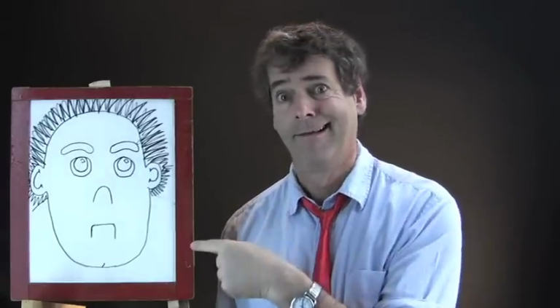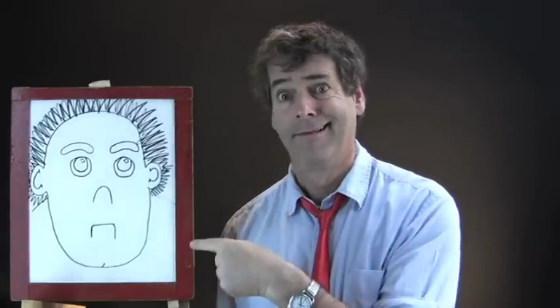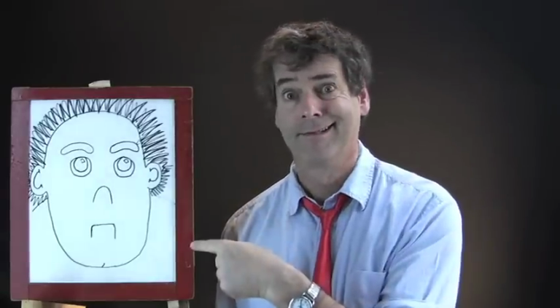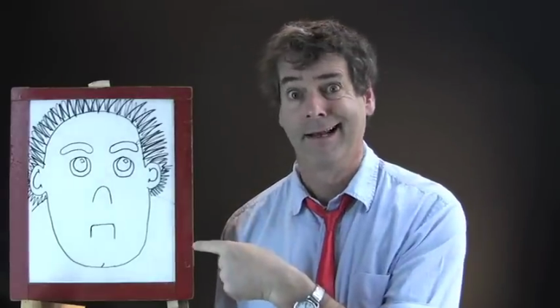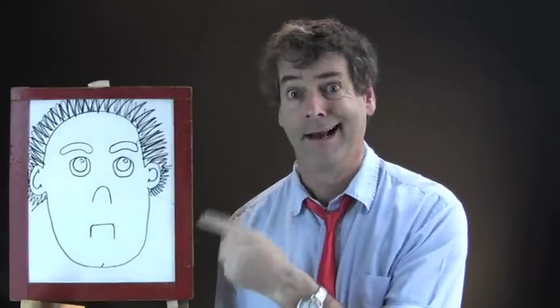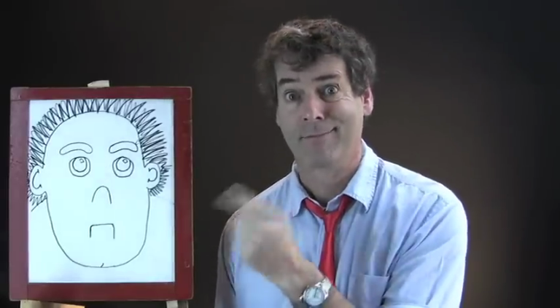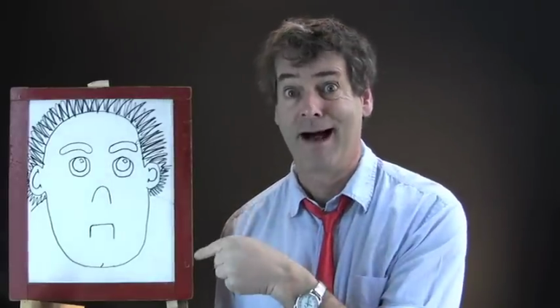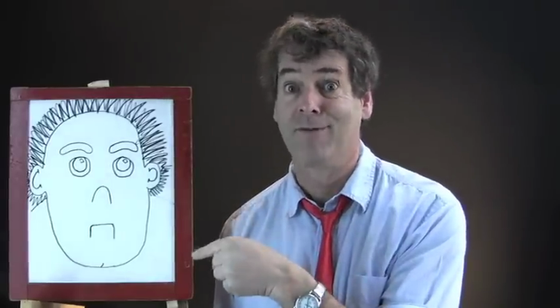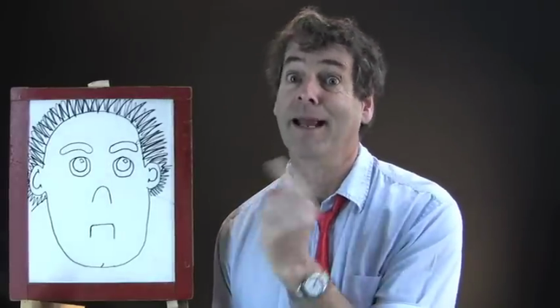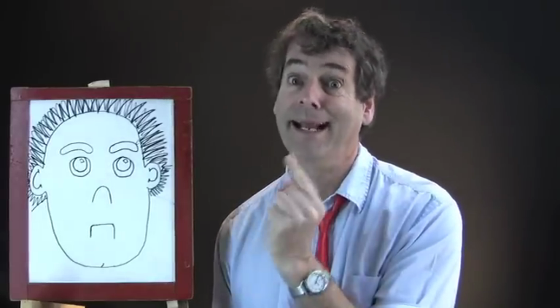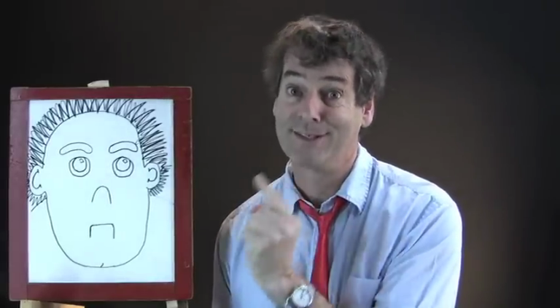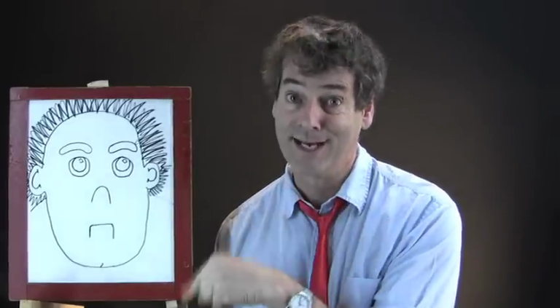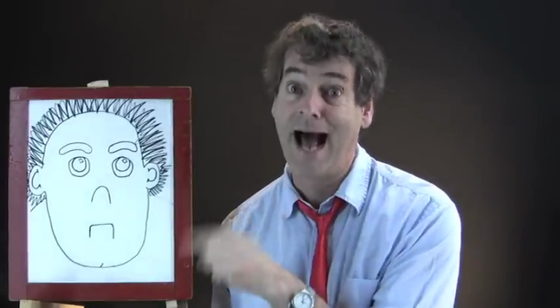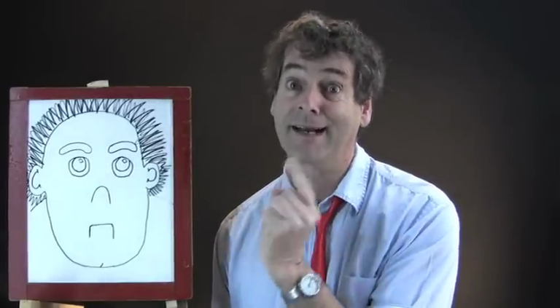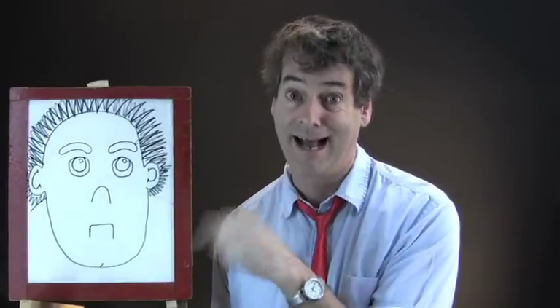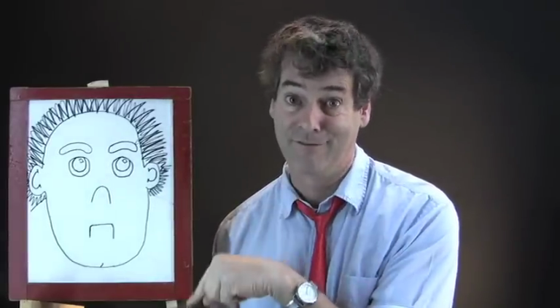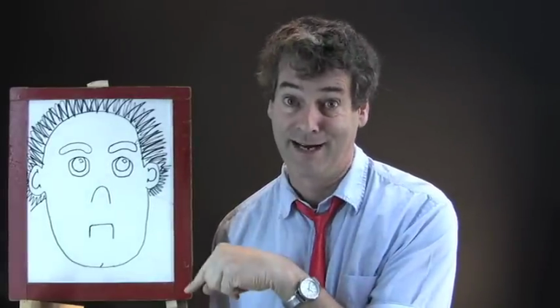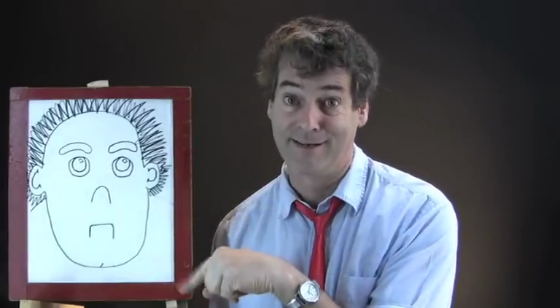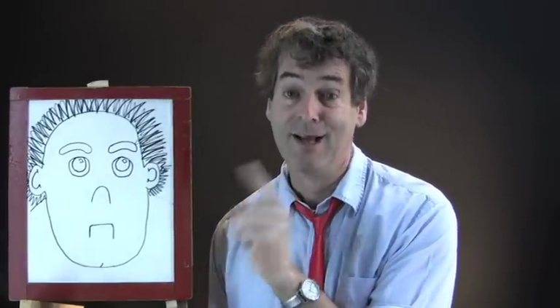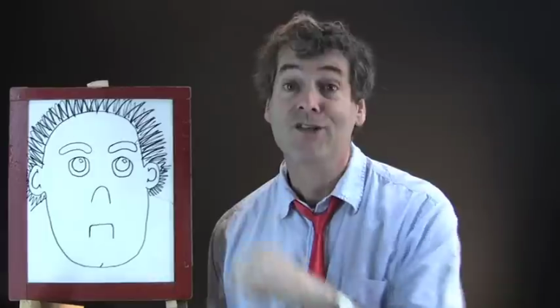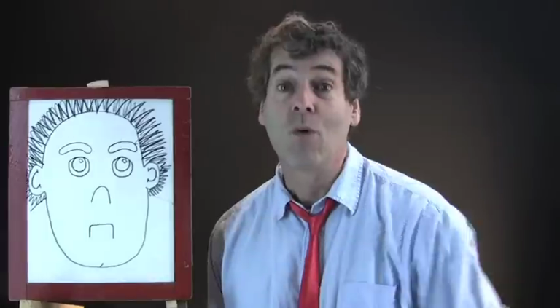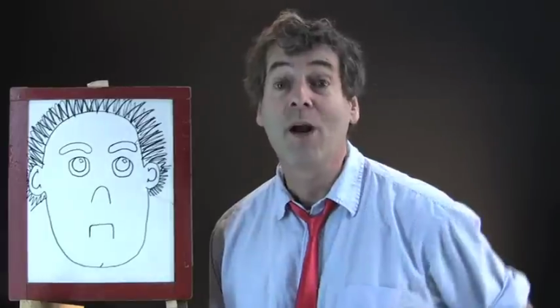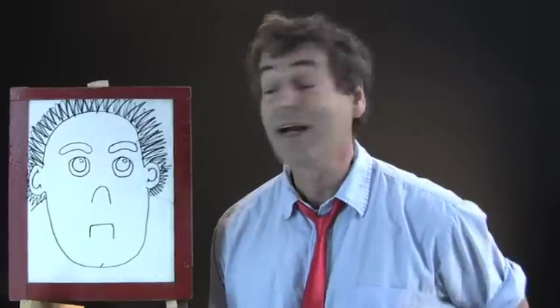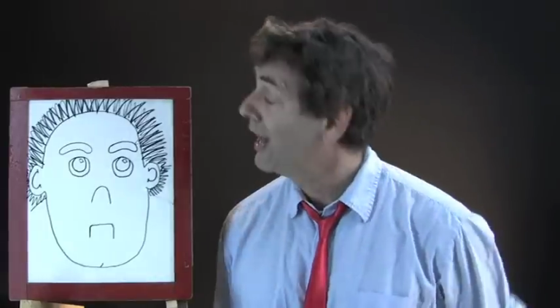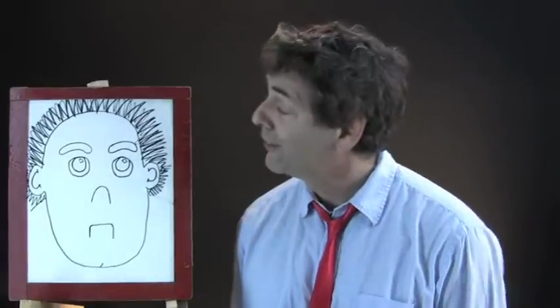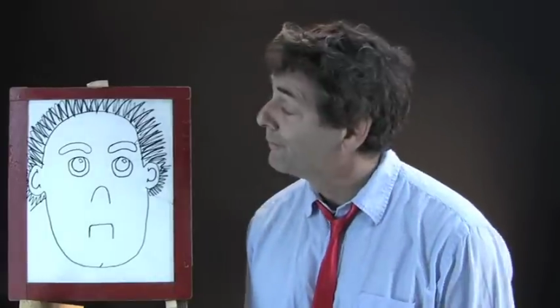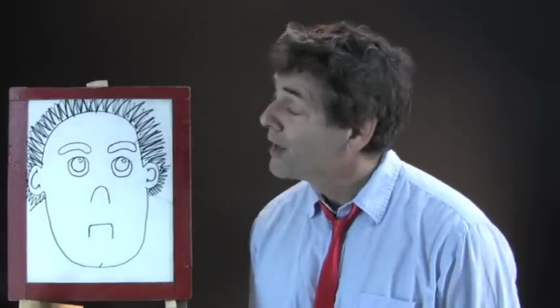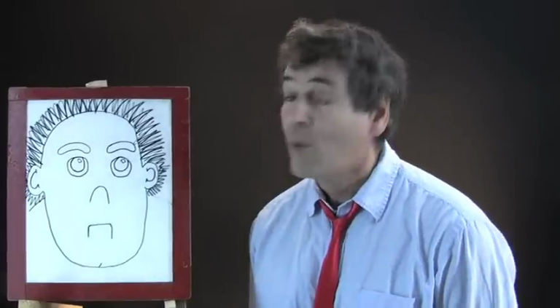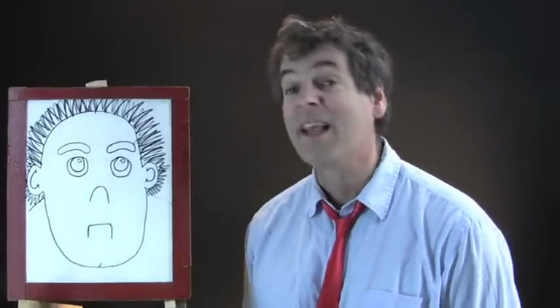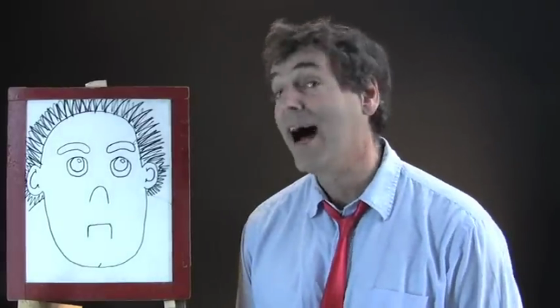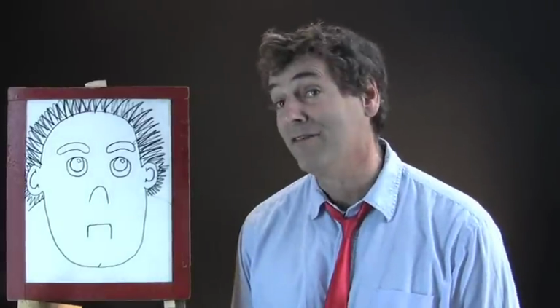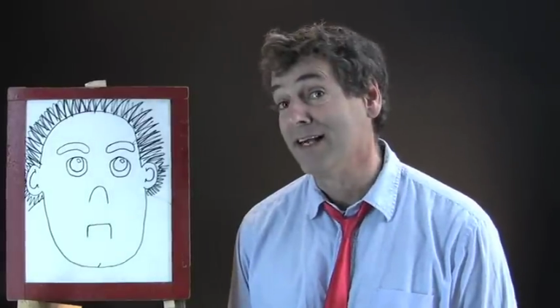This kid has a problem. He is not confident. So we're going to color him with confidence.